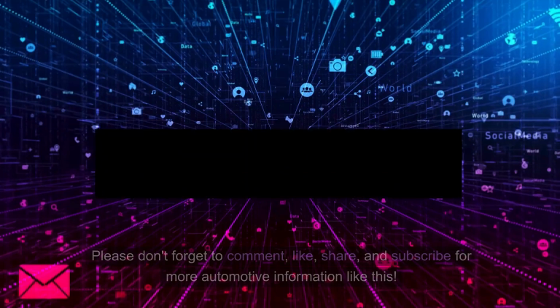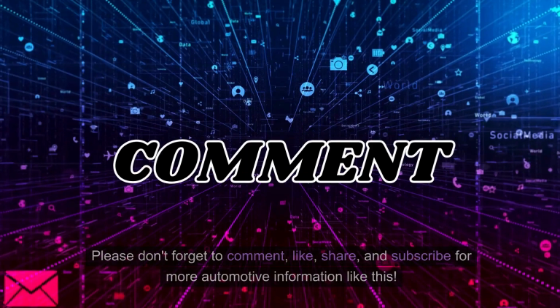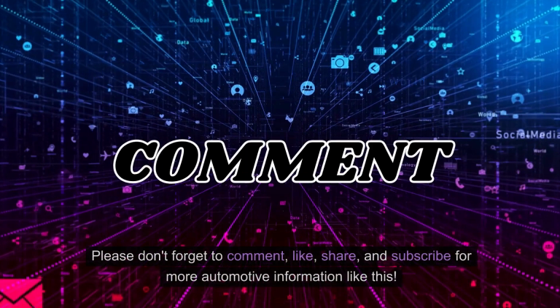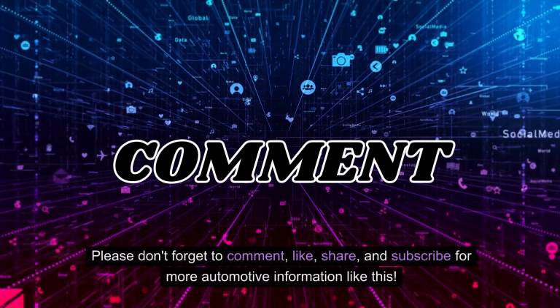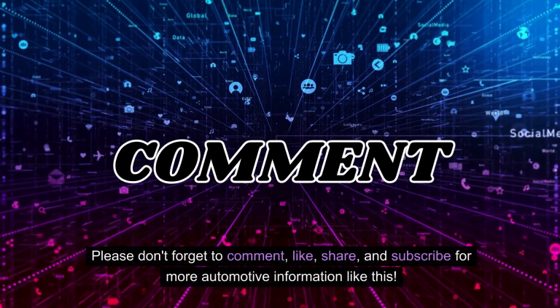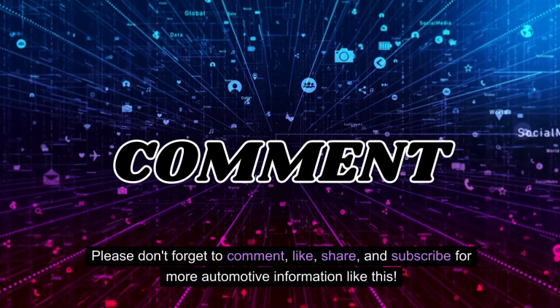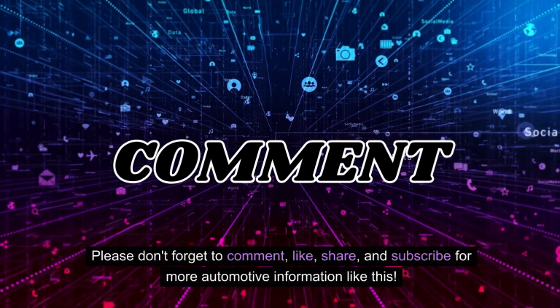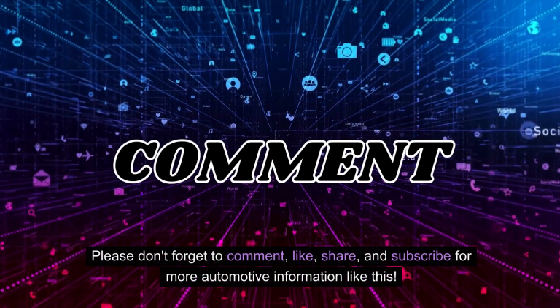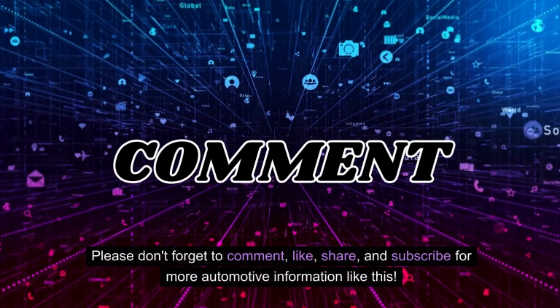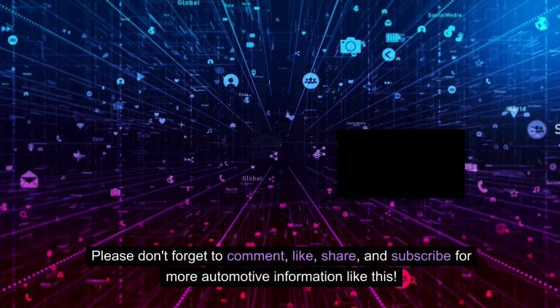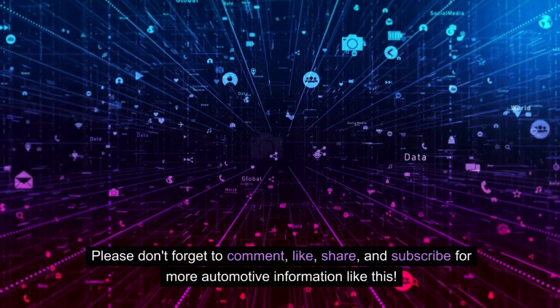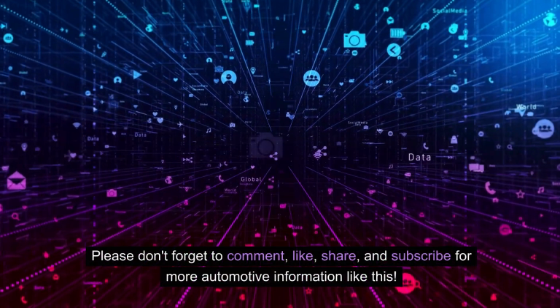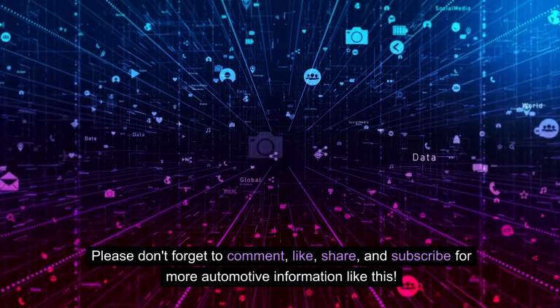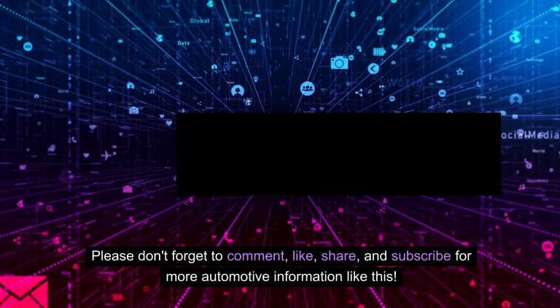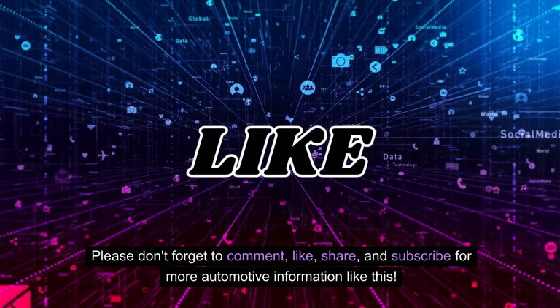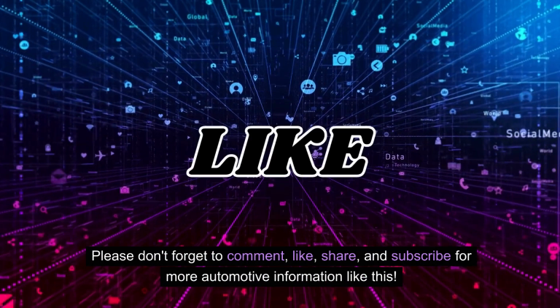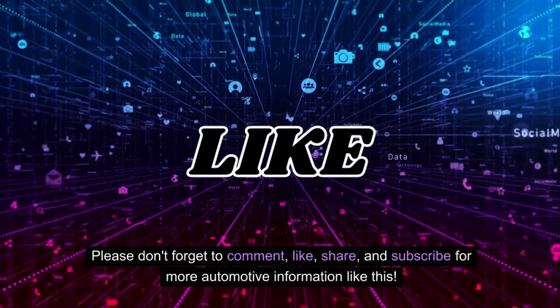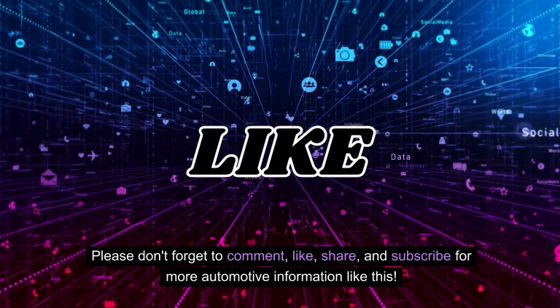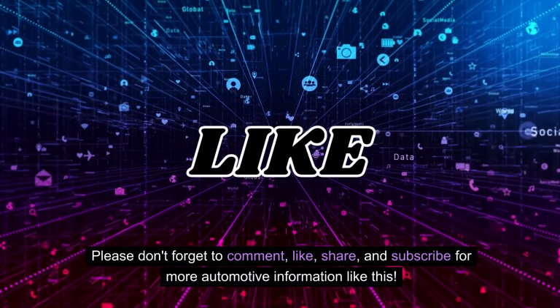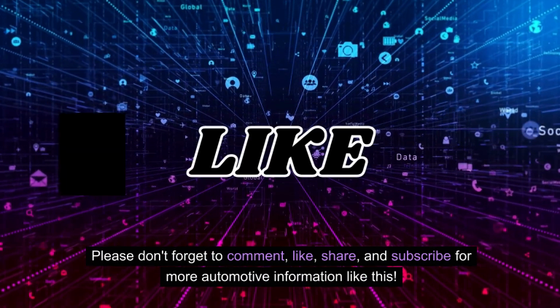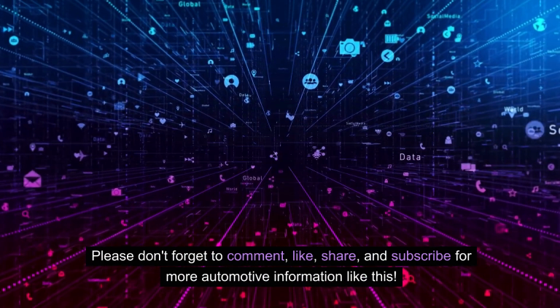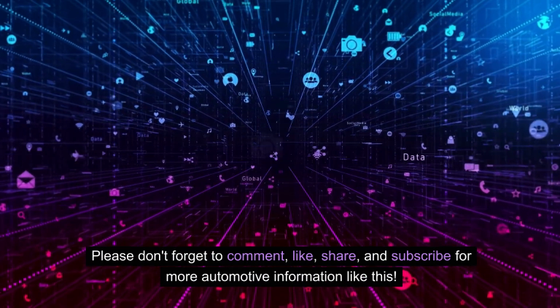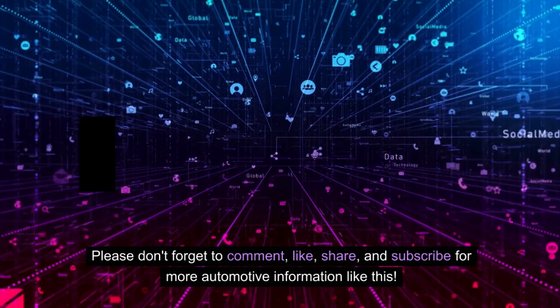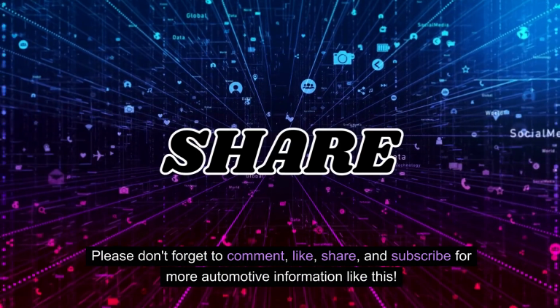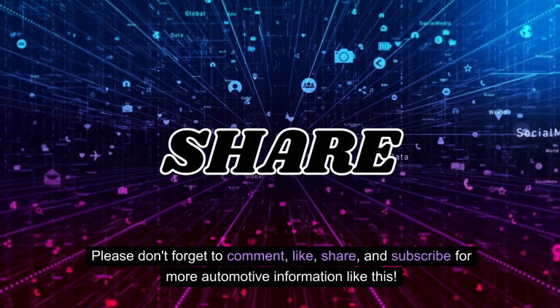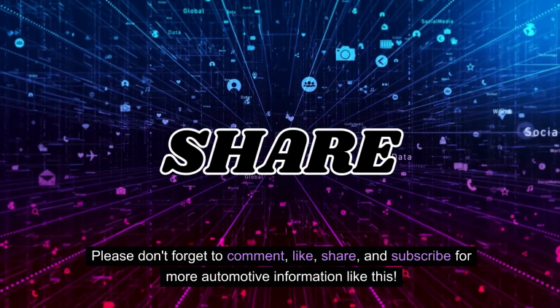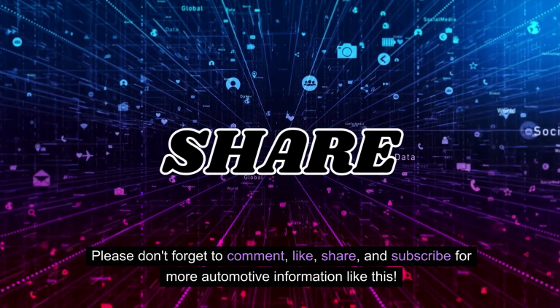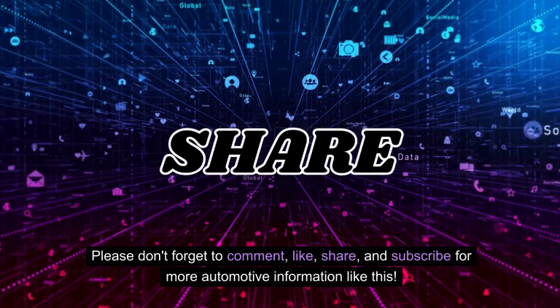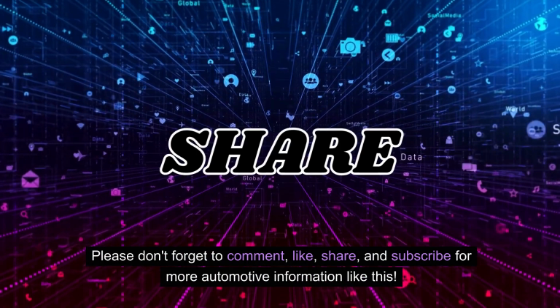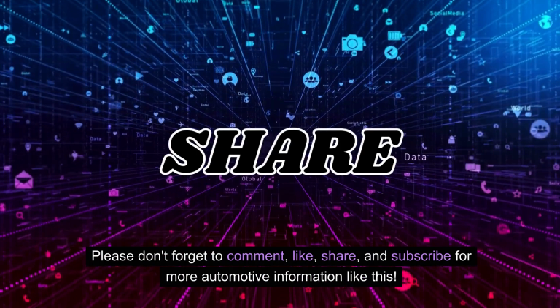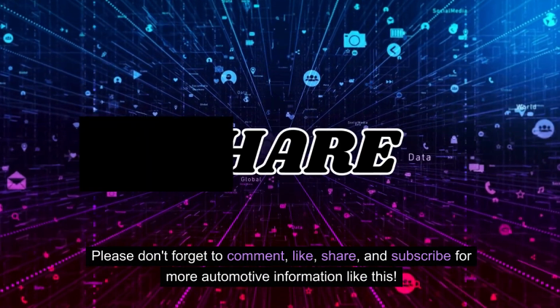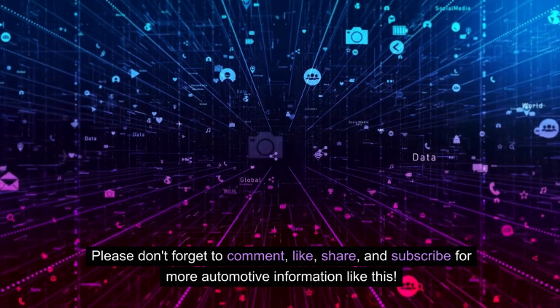Please don't forget to comment, like, share, and subscribe for more automotive information like this.